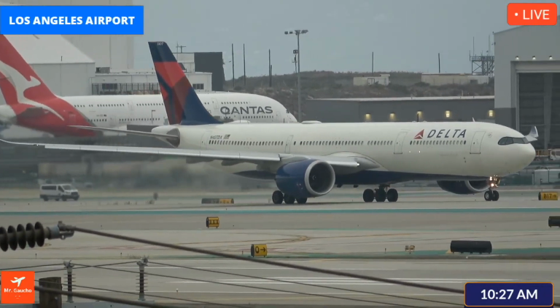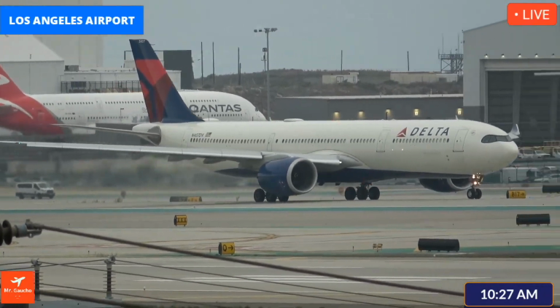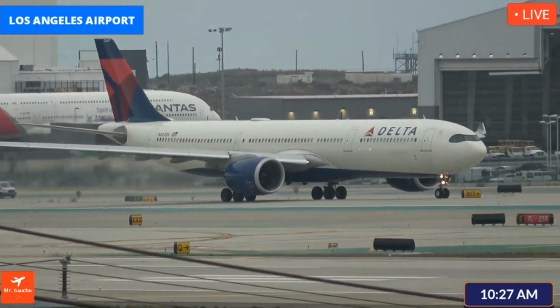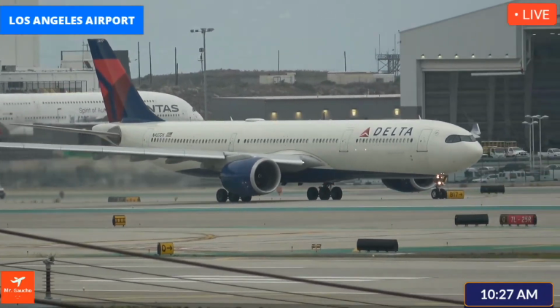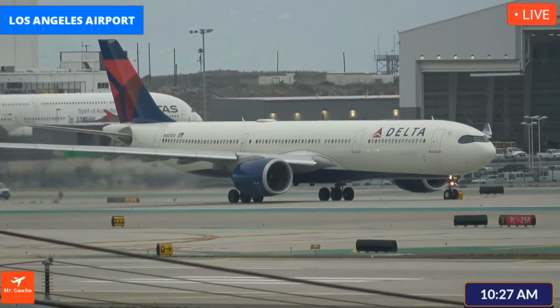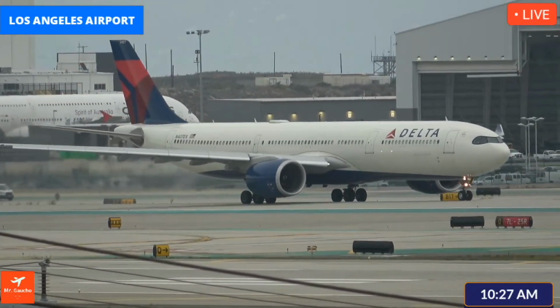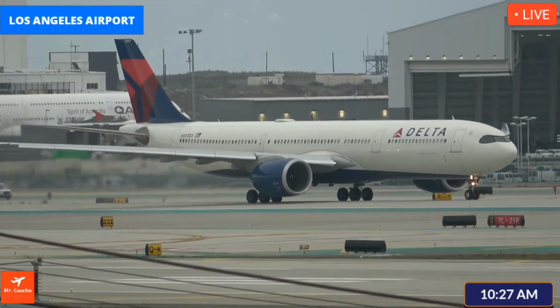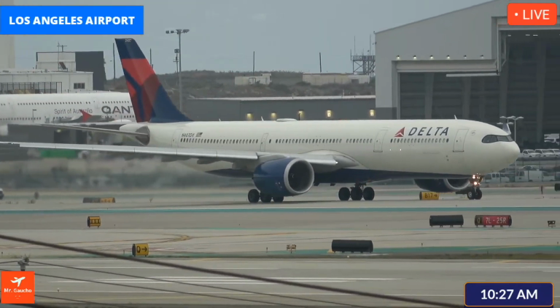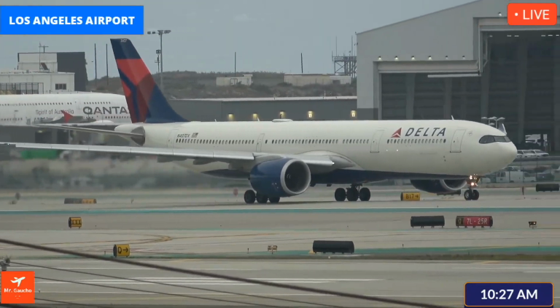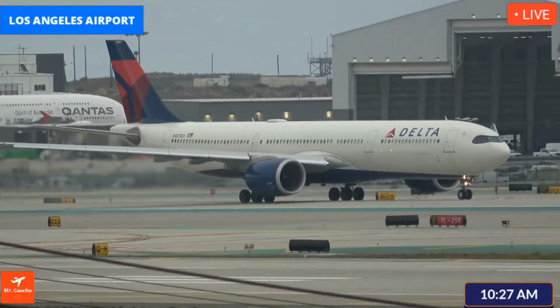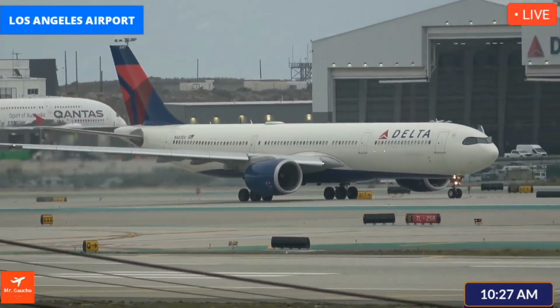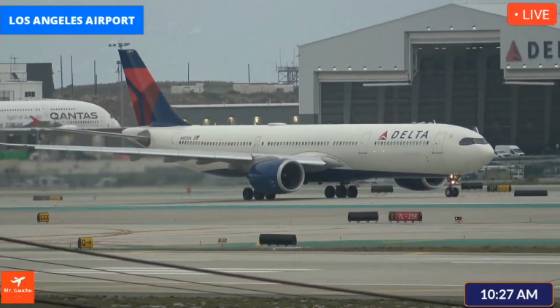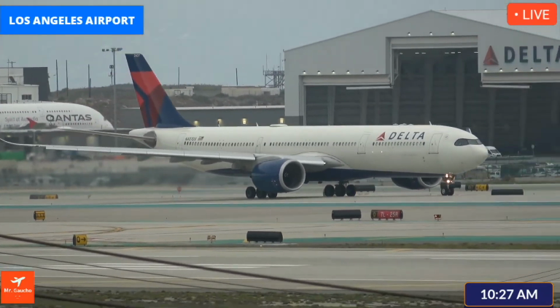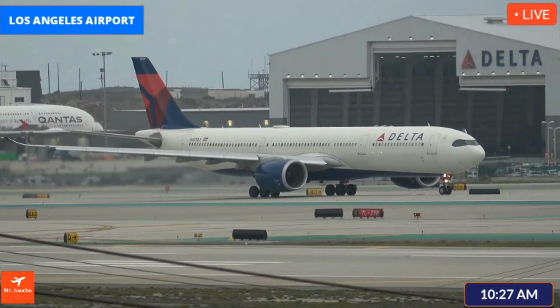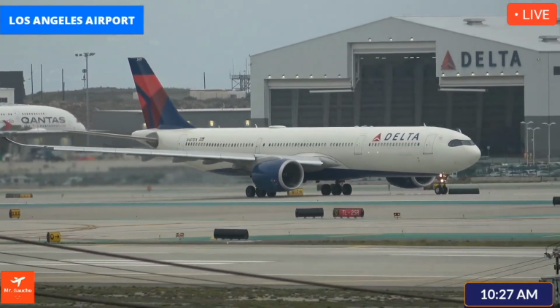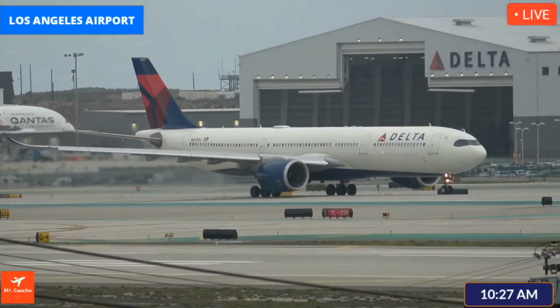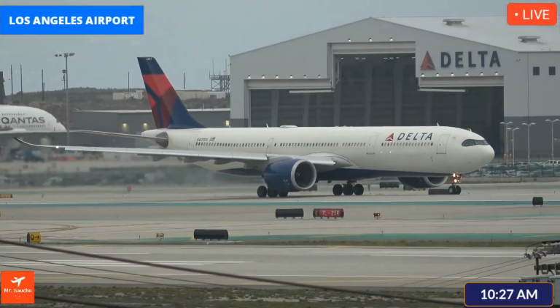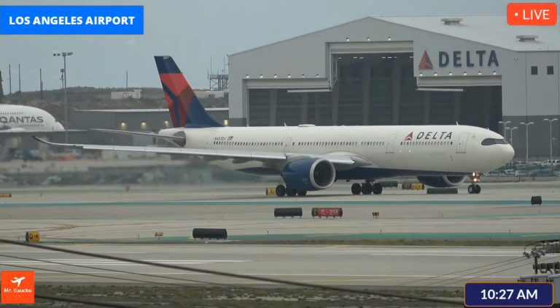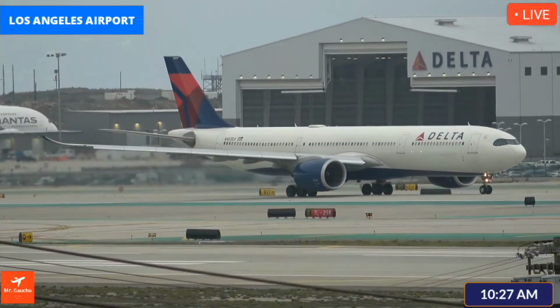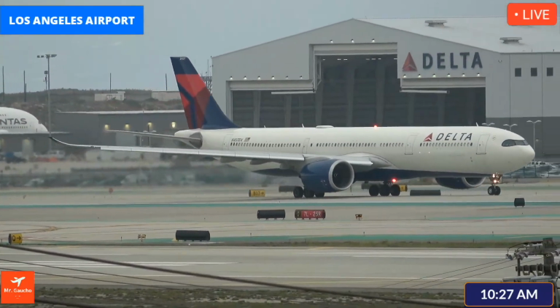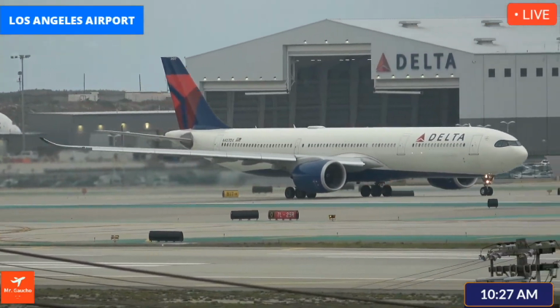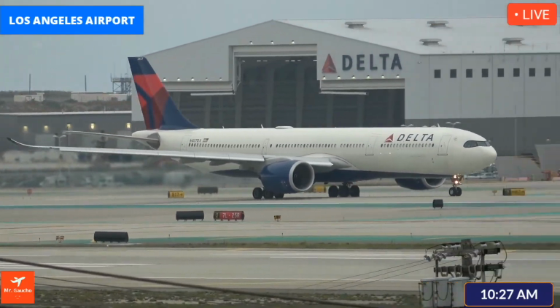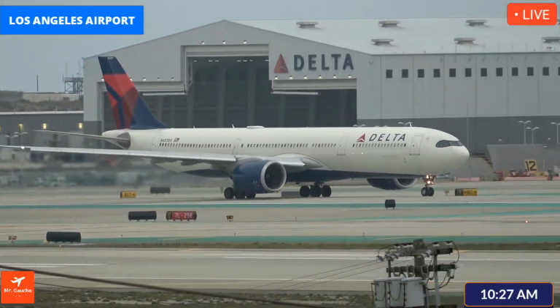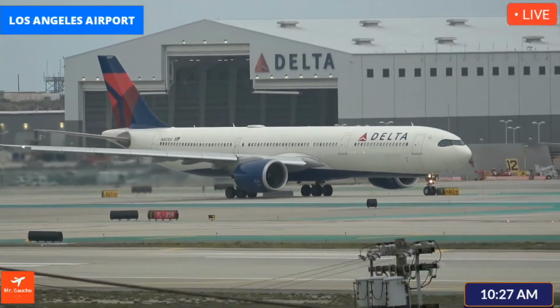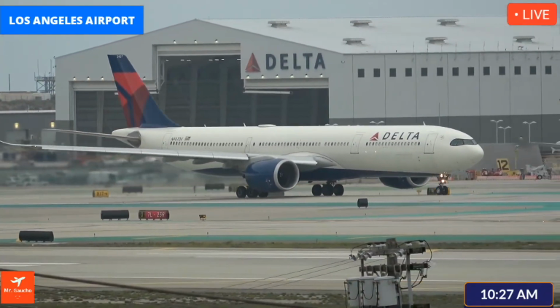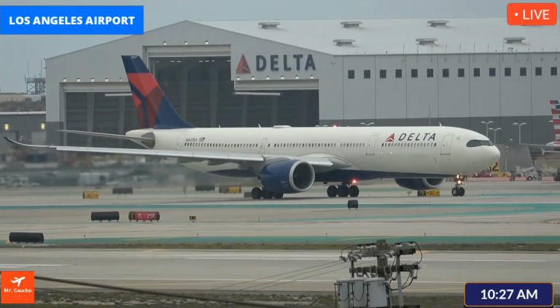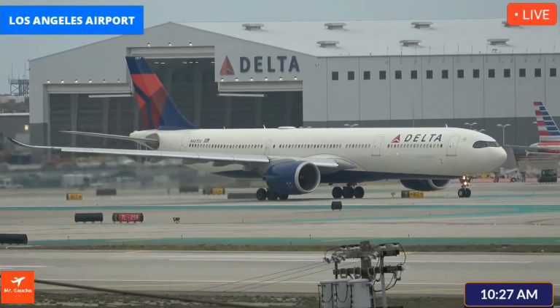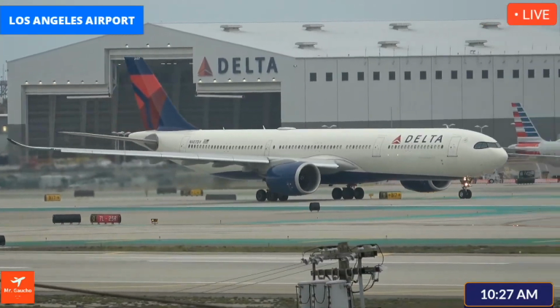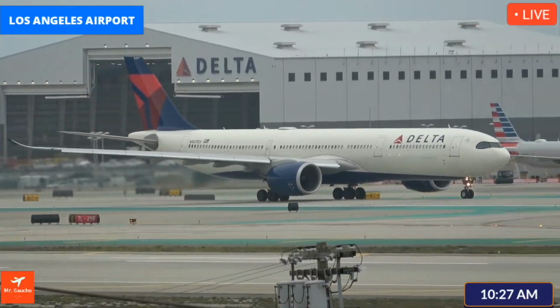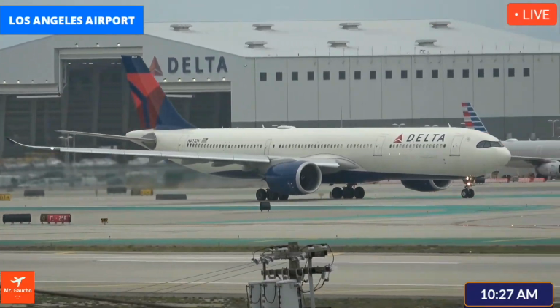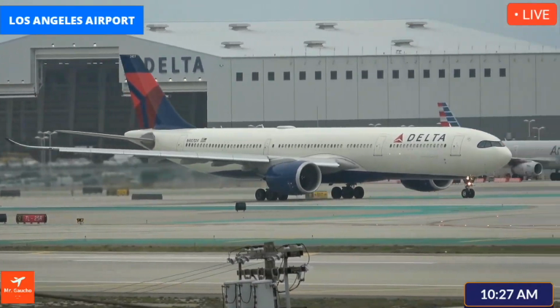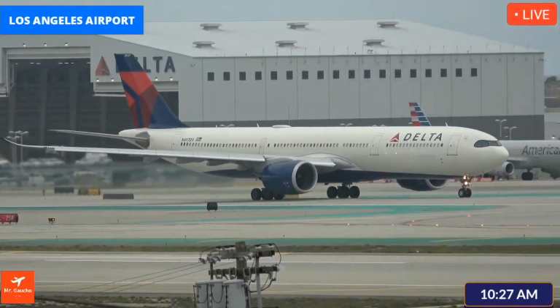Delta 1721, exit at Hotel Niner, then turn left on Hotel. Hotel Niner, Hotel, Delta 1721.